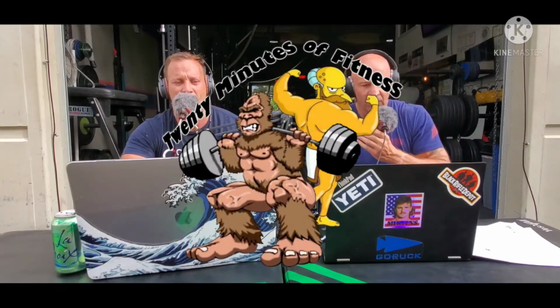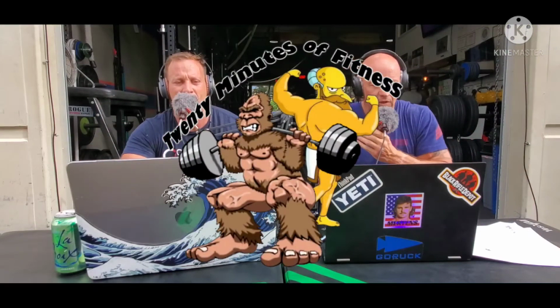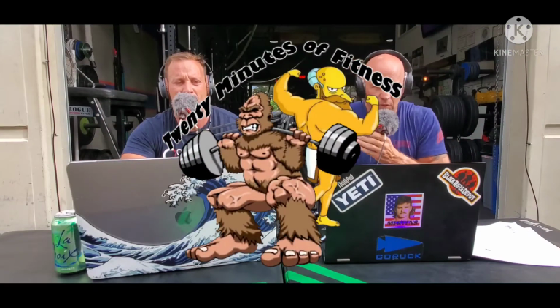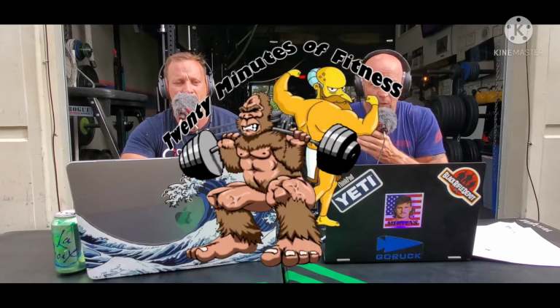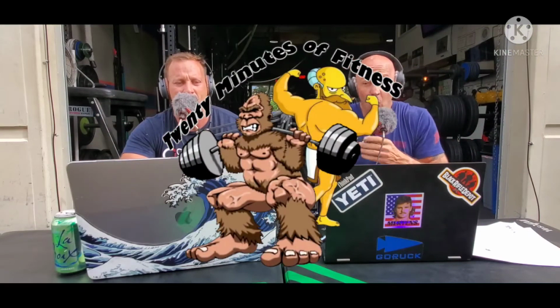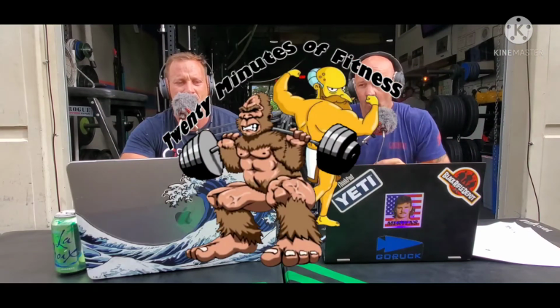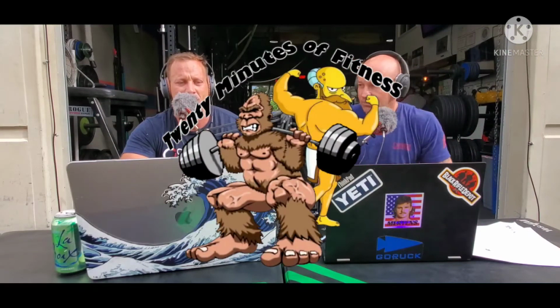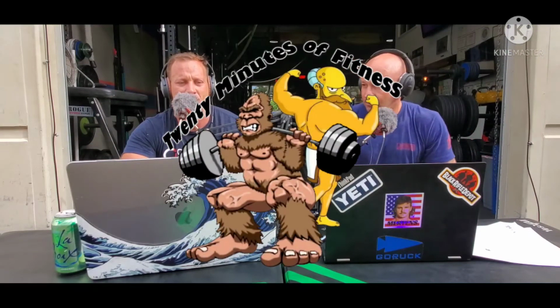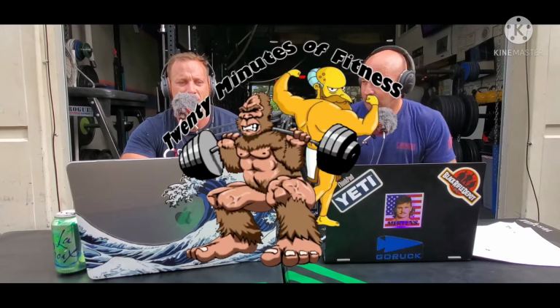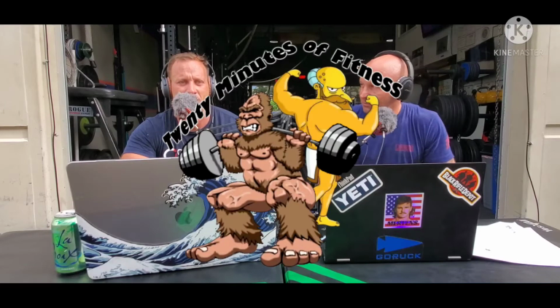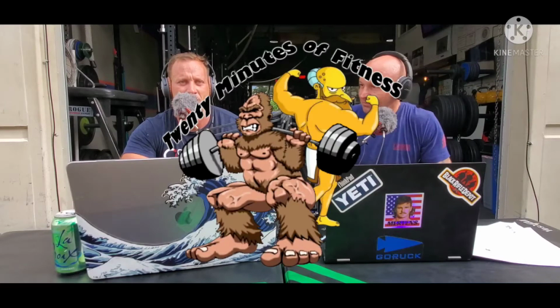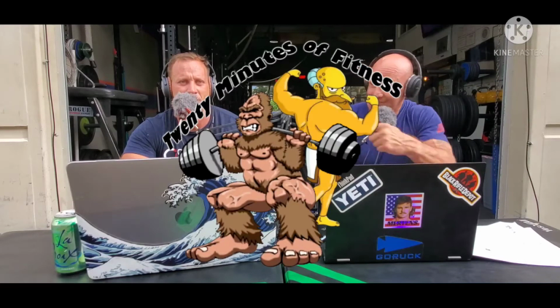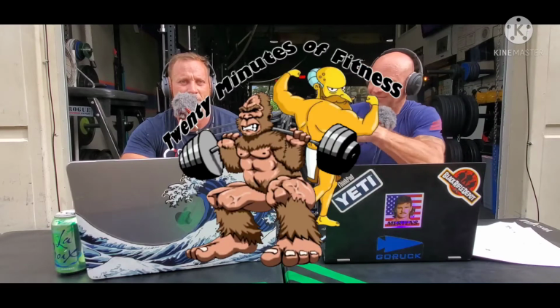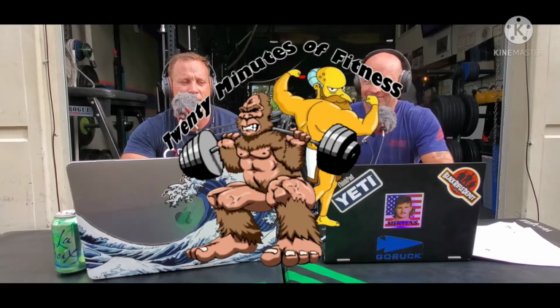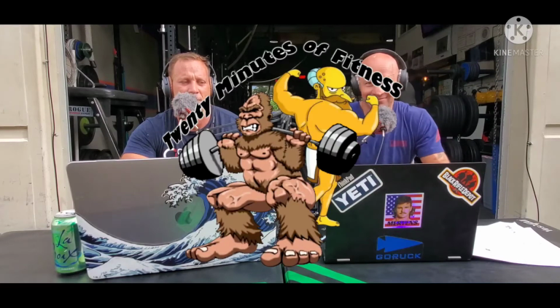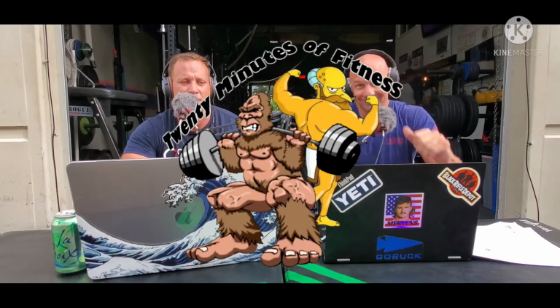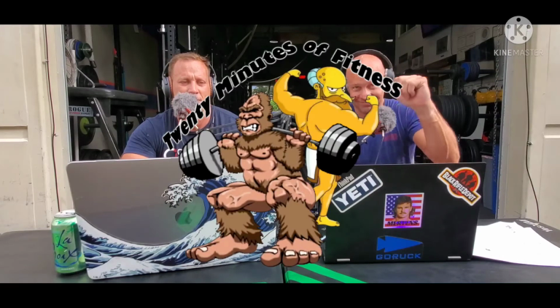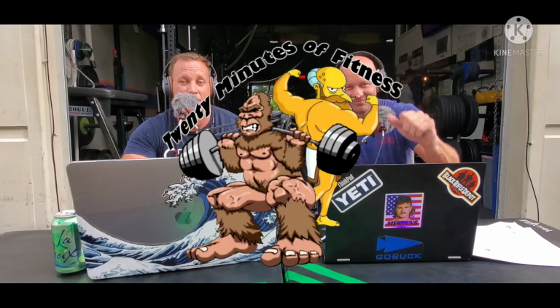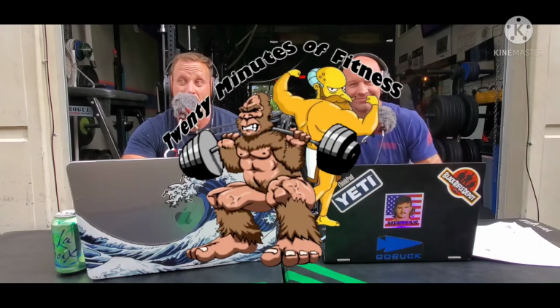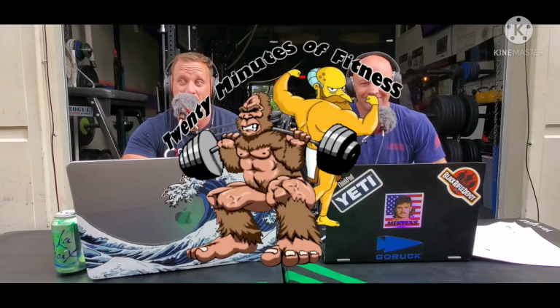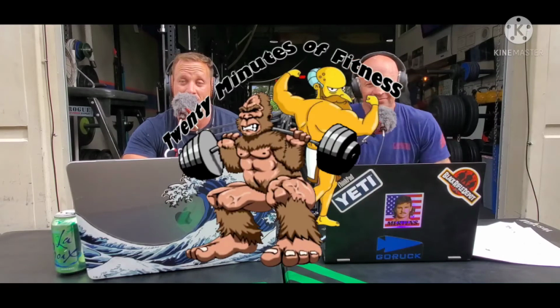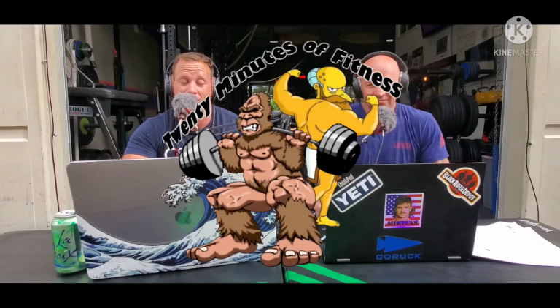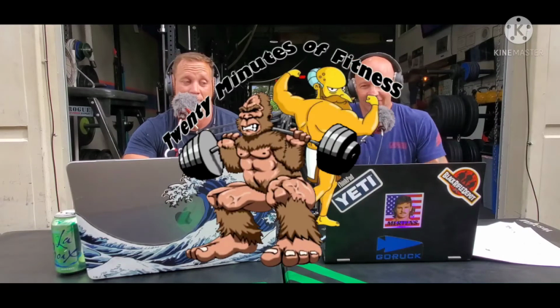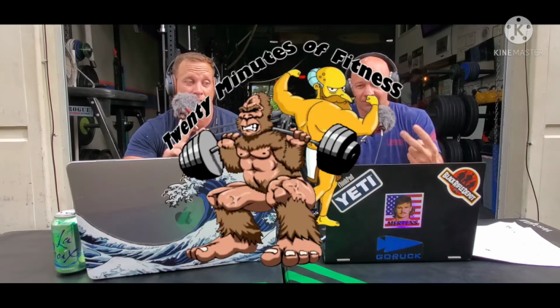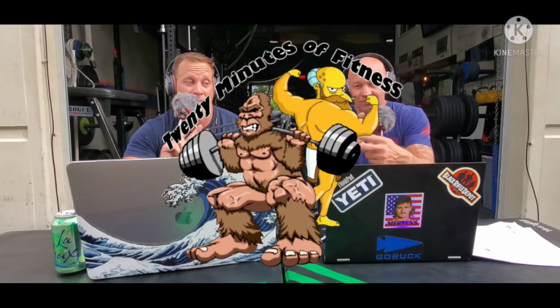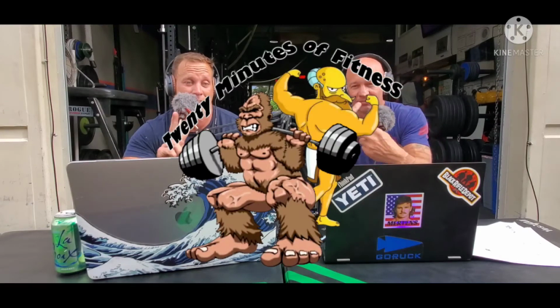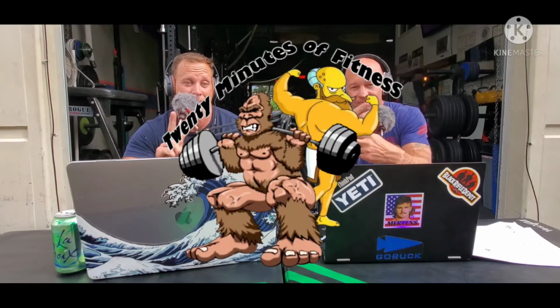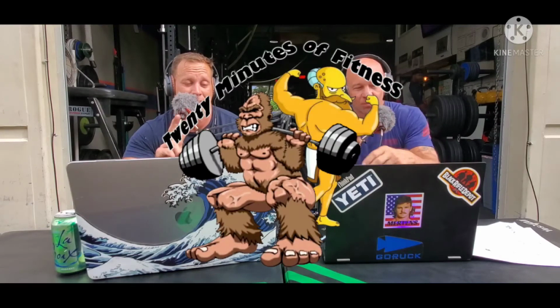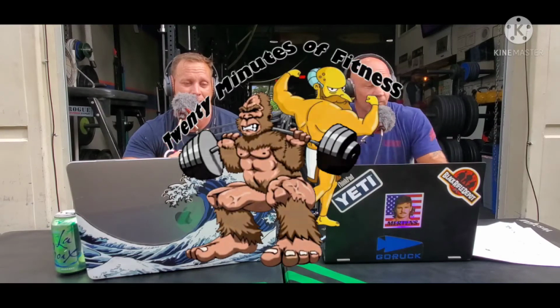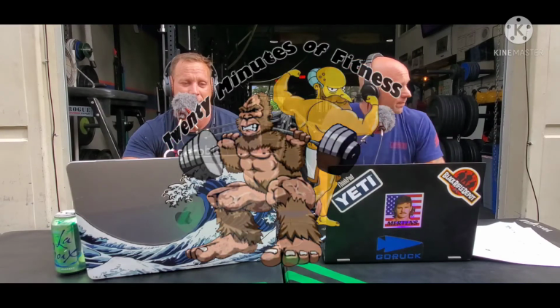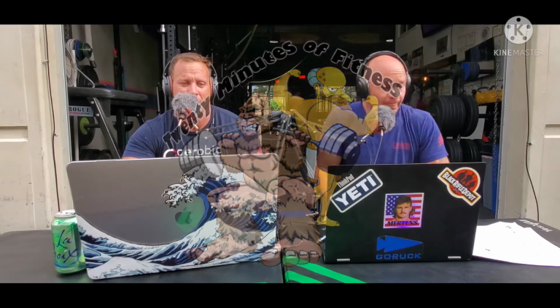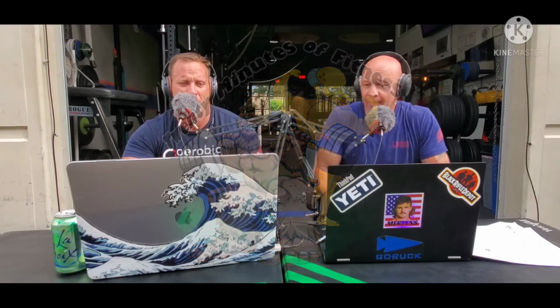We are Paul Leonard and Bryce Graskowski. And this is 20 Minutes of Fitness.